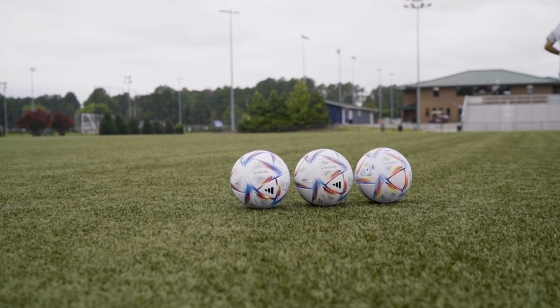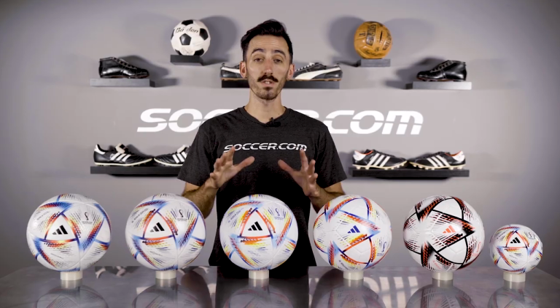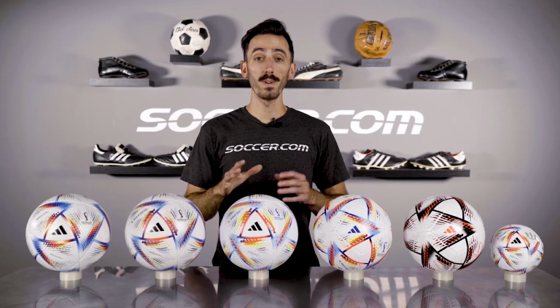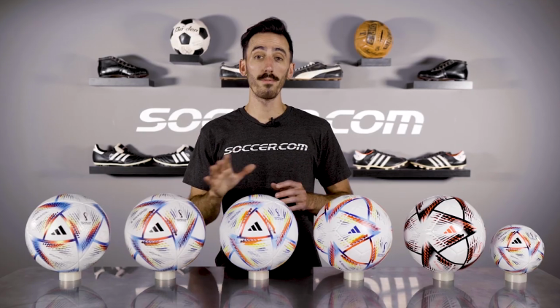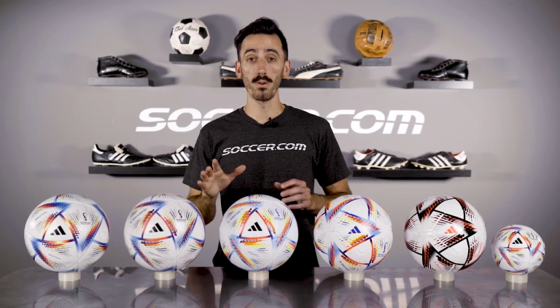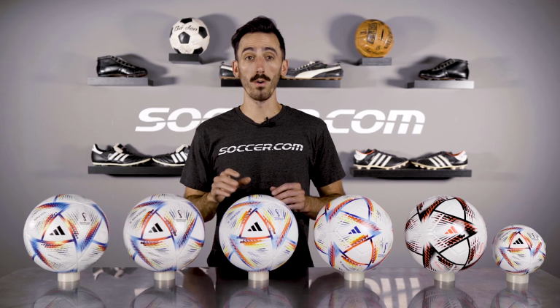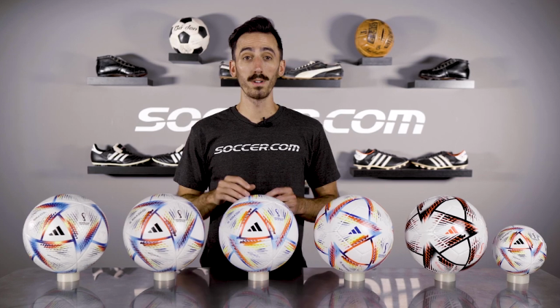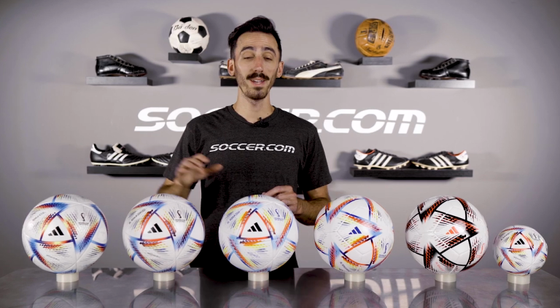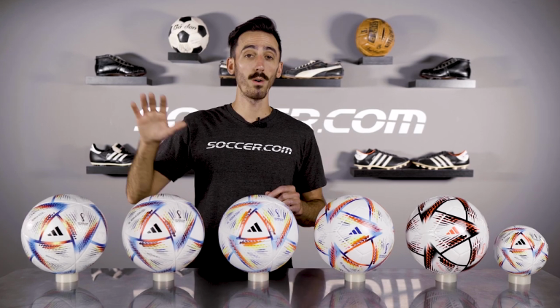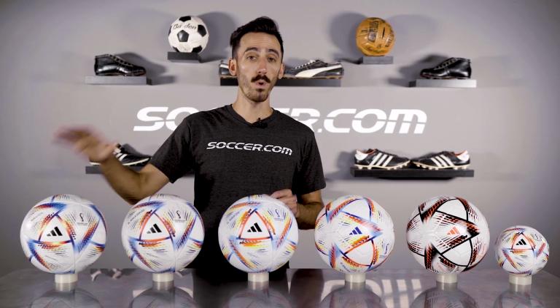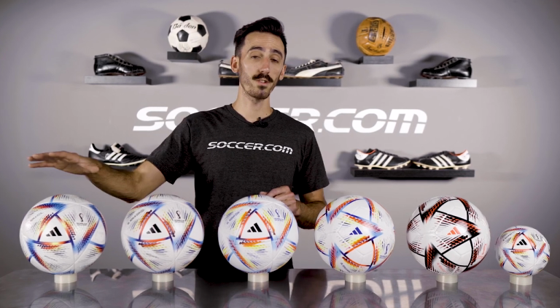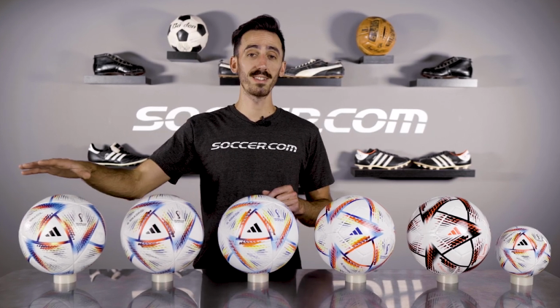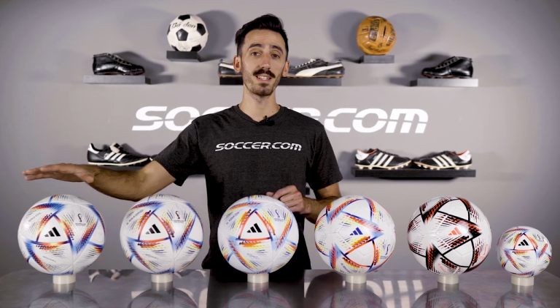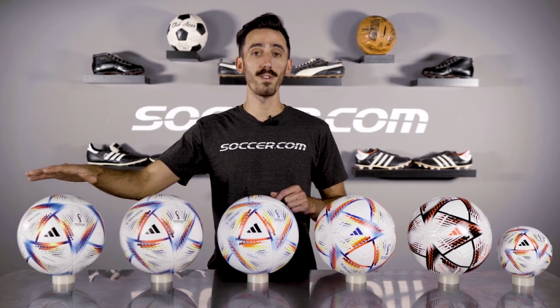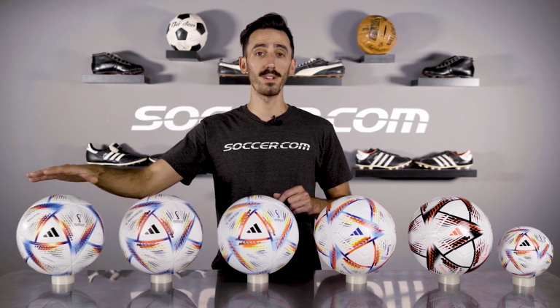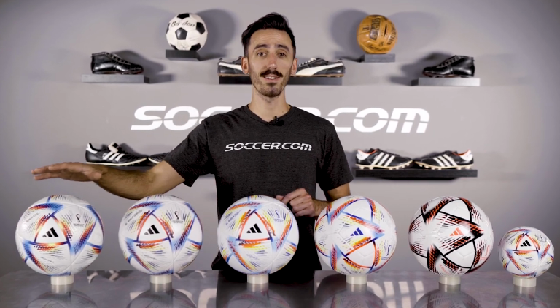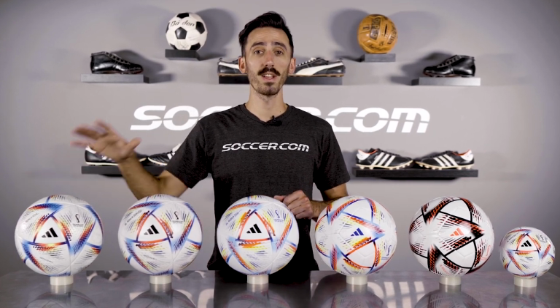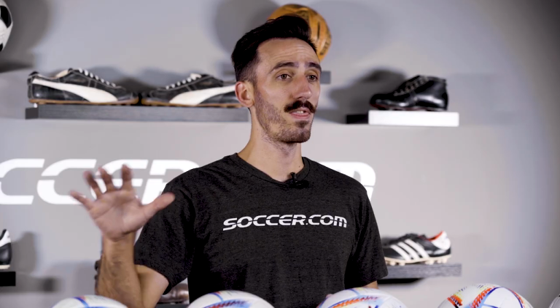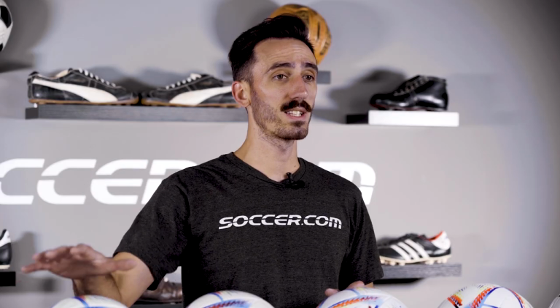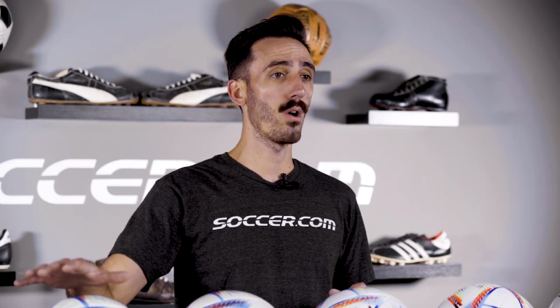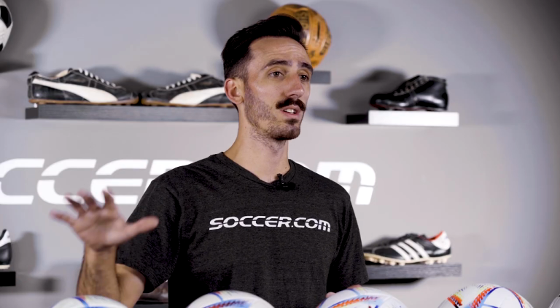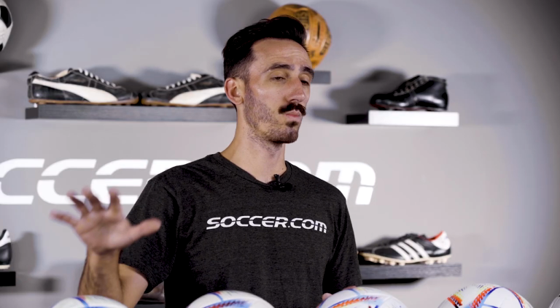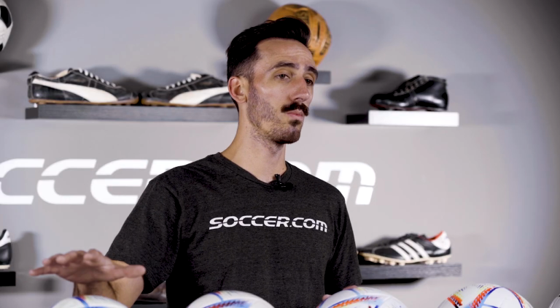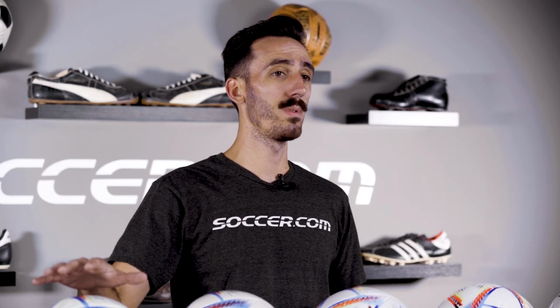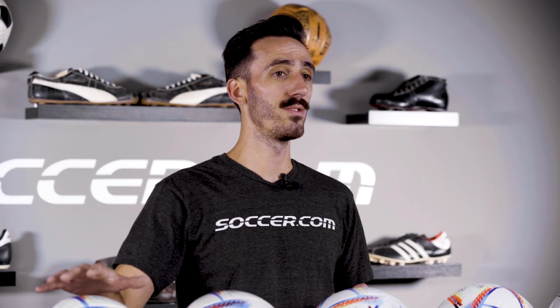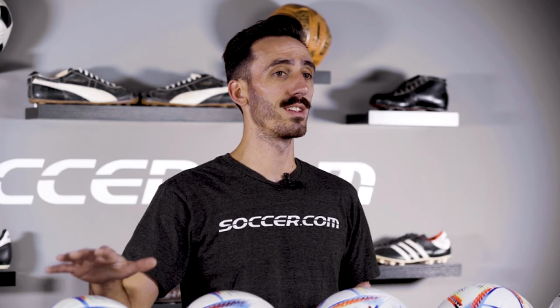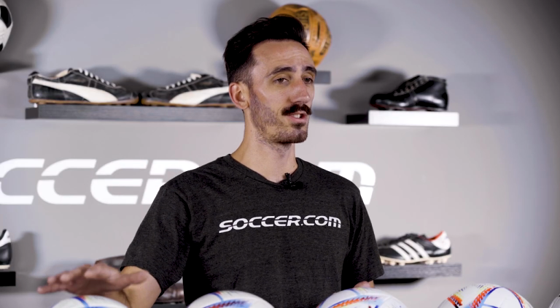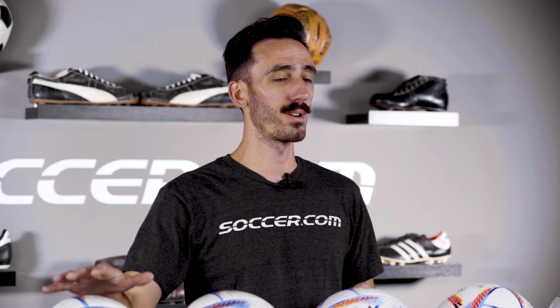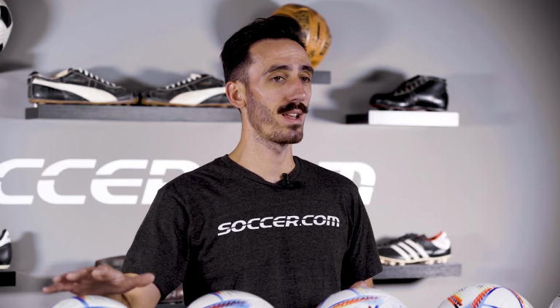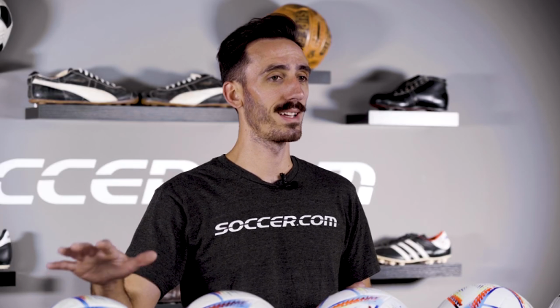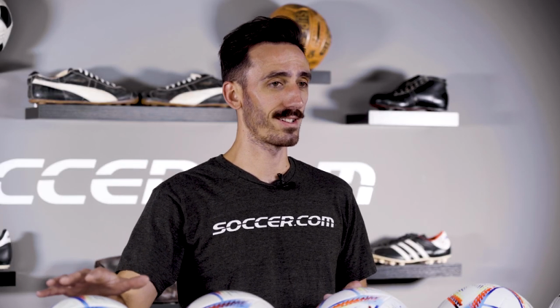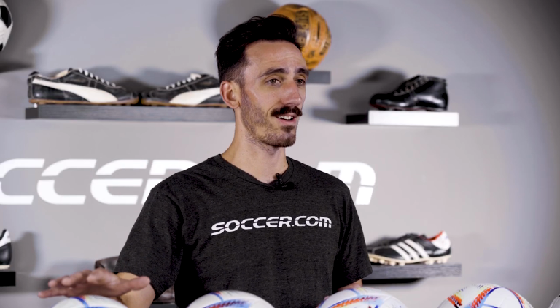First we have the Pro. Coming in at $165, this ball is what will be used during play in Qatar.